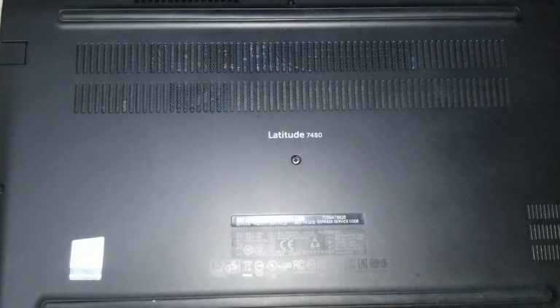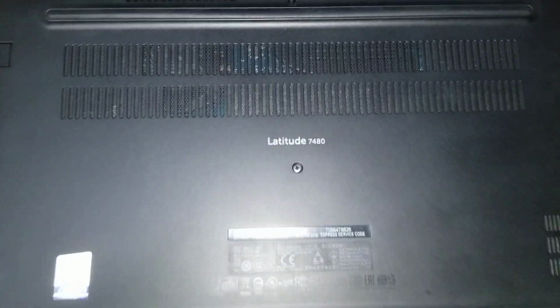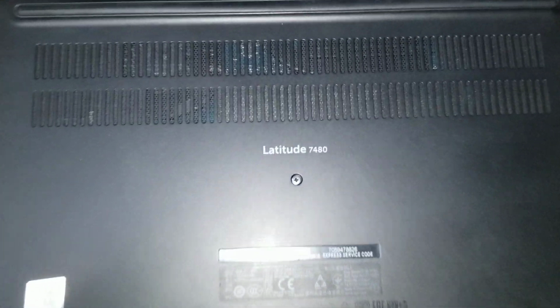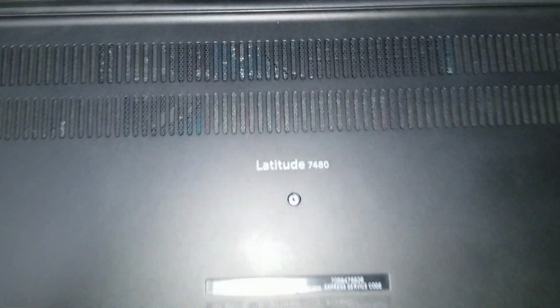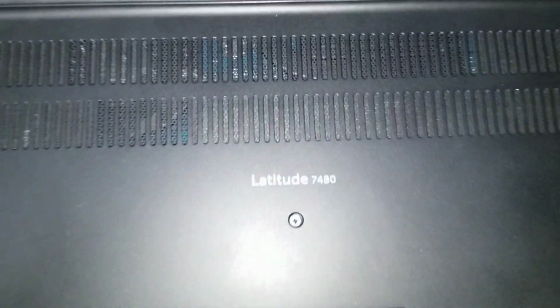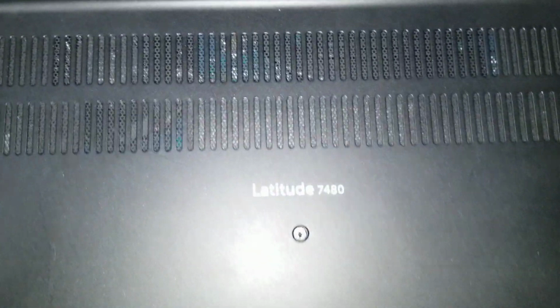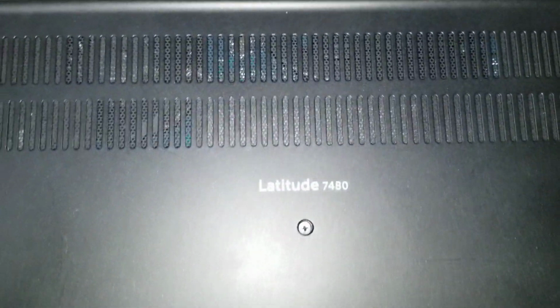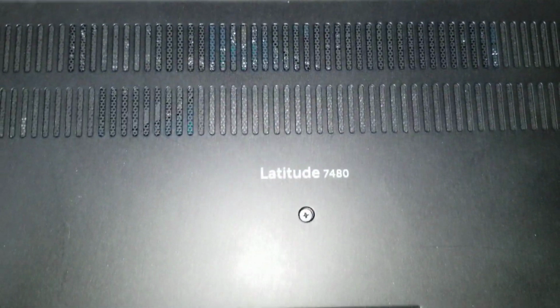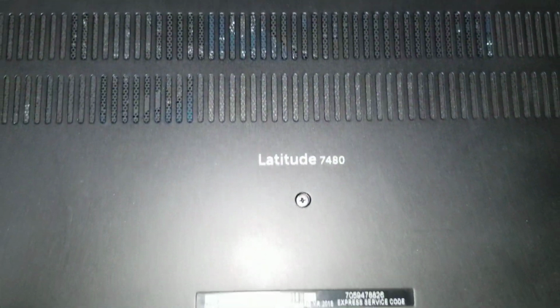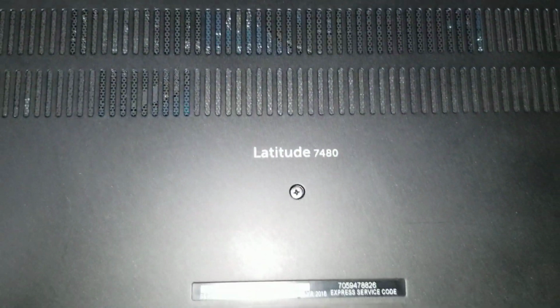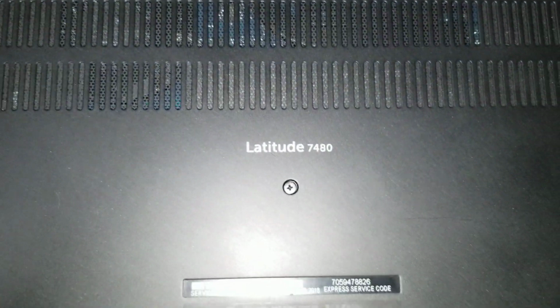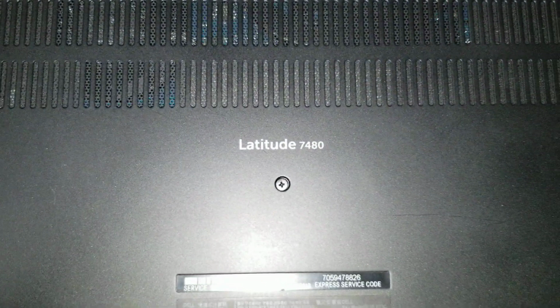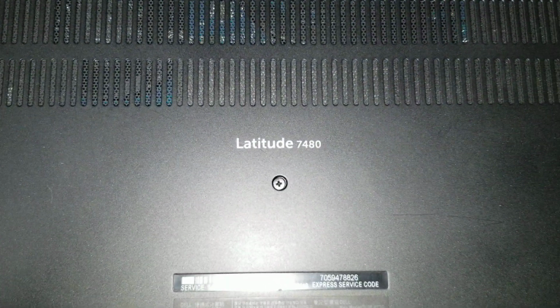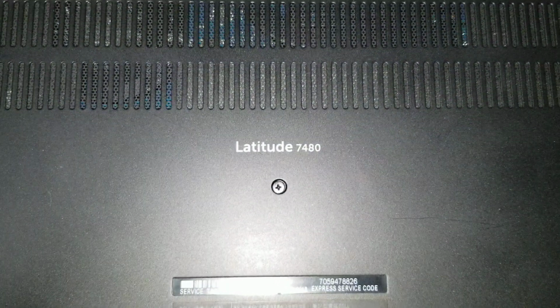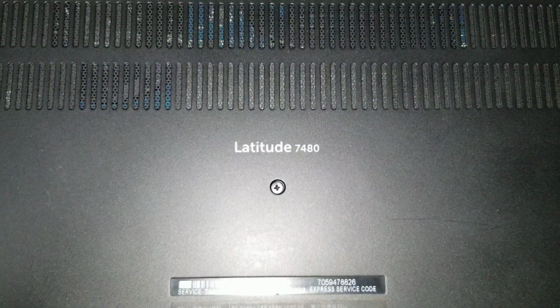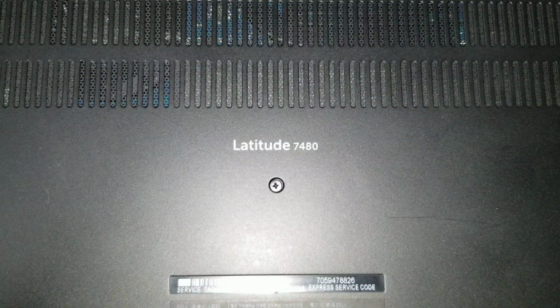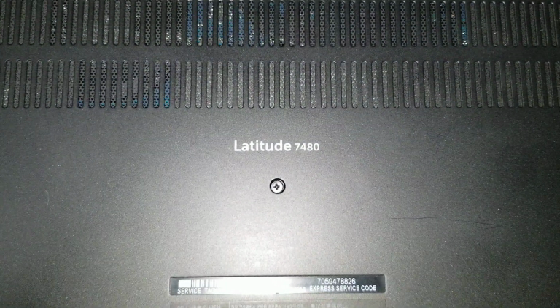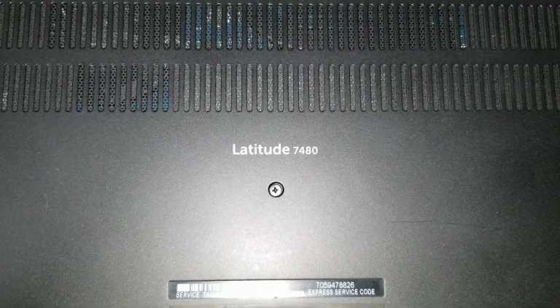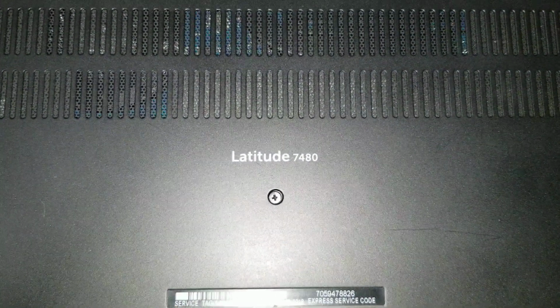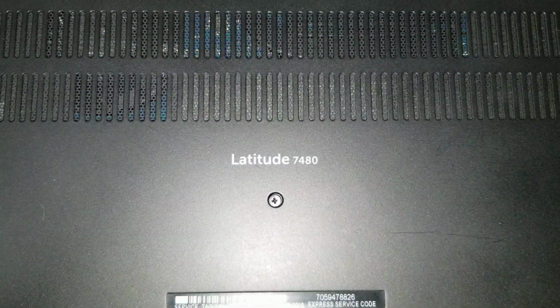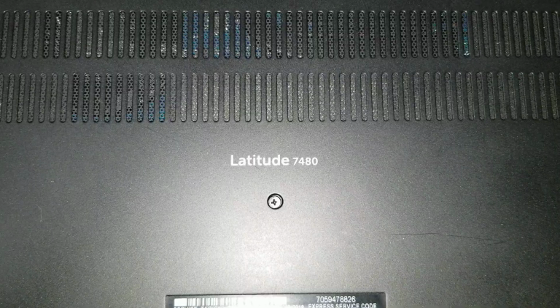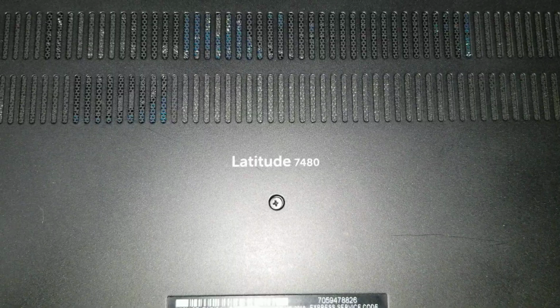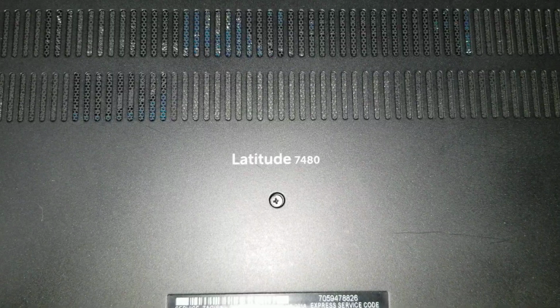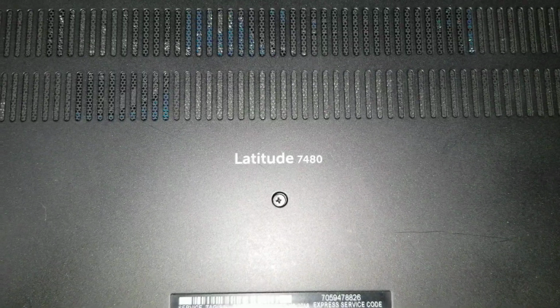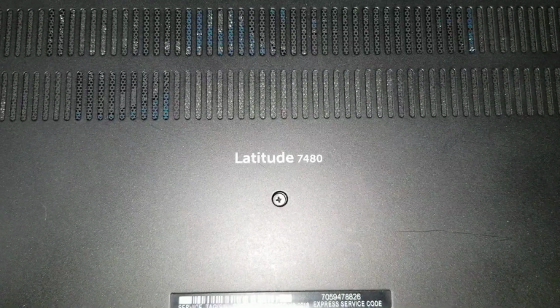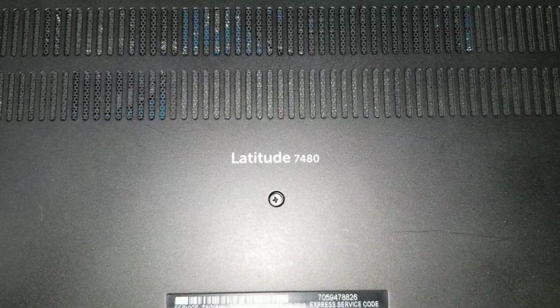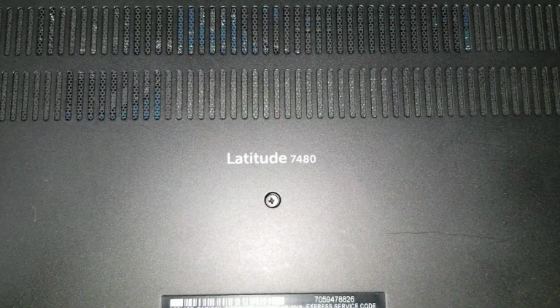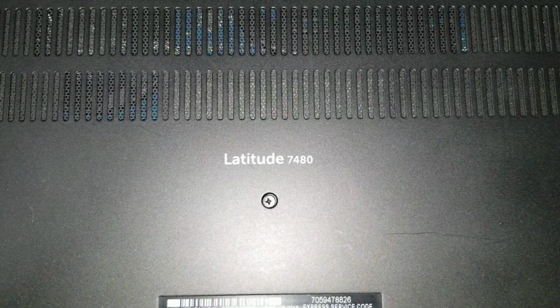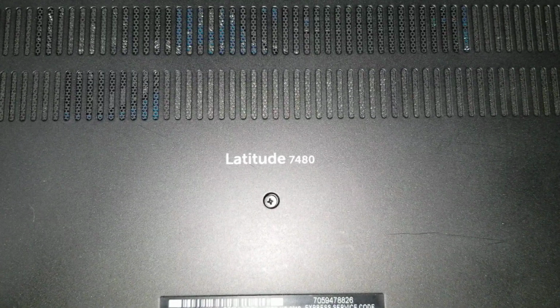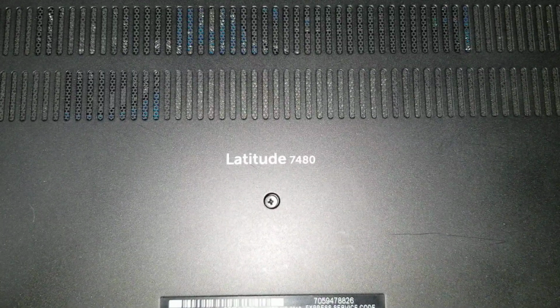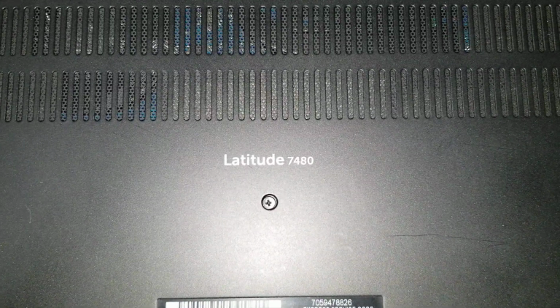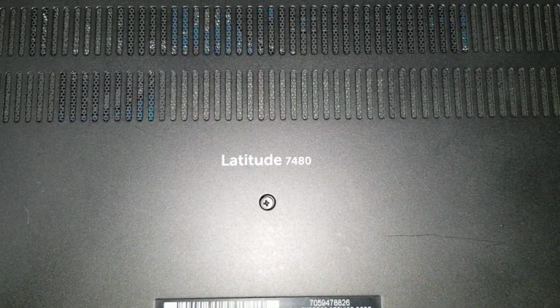I'm going to show how to open it up and remove the screen of a Dell Latitude 7480.